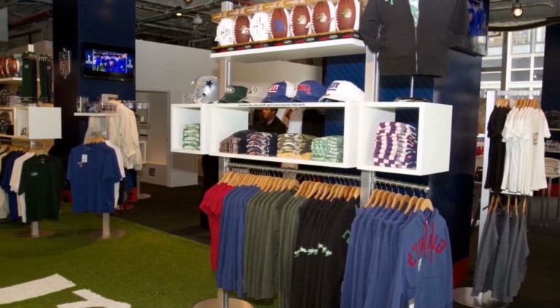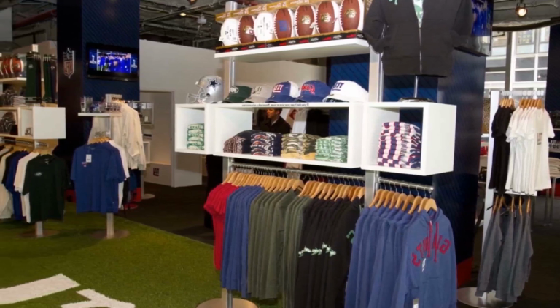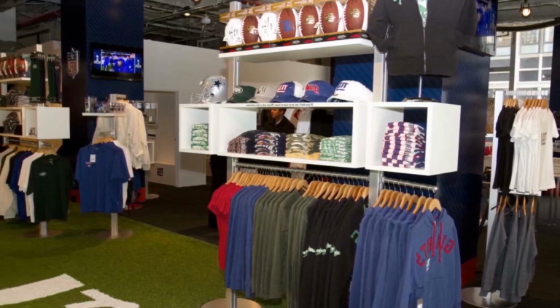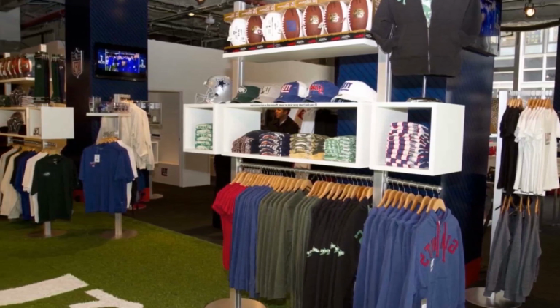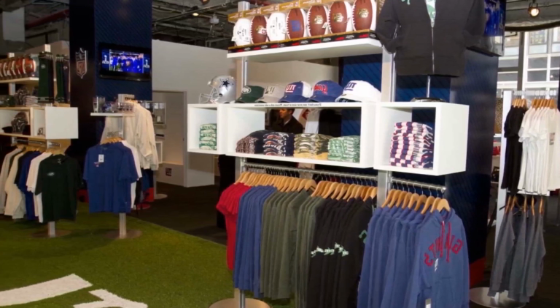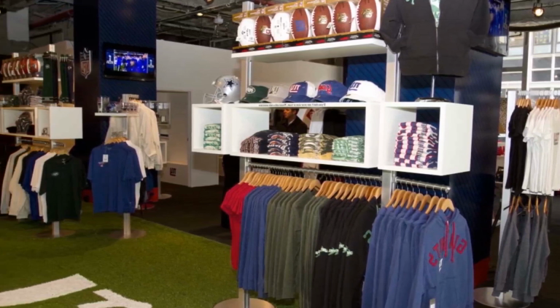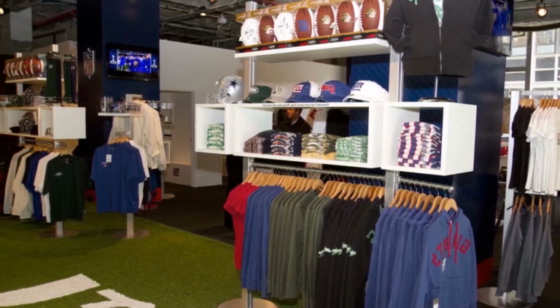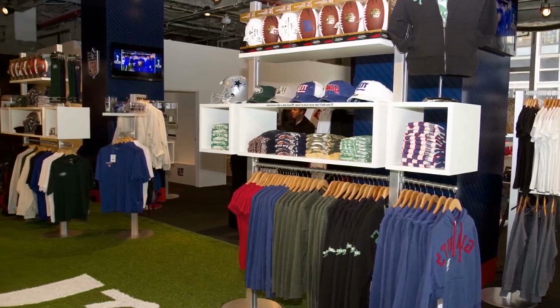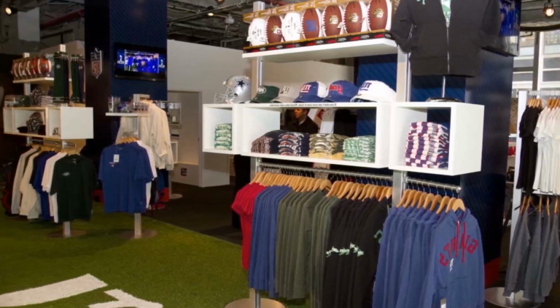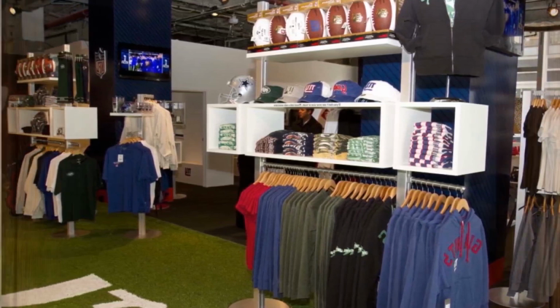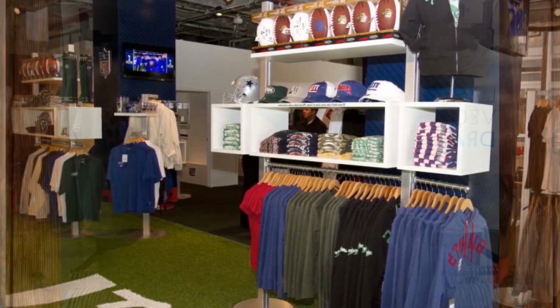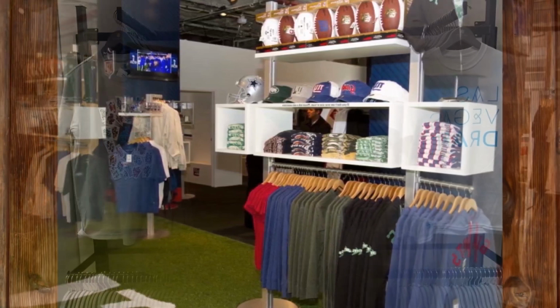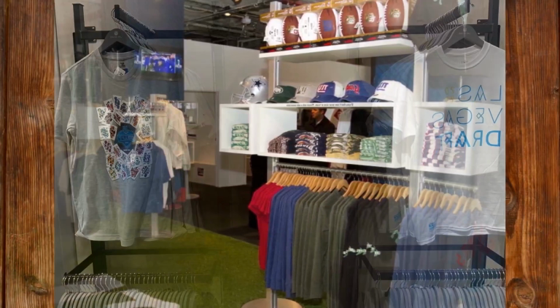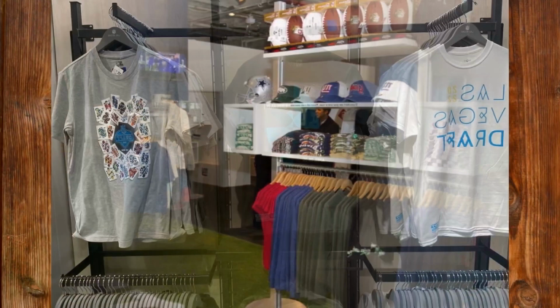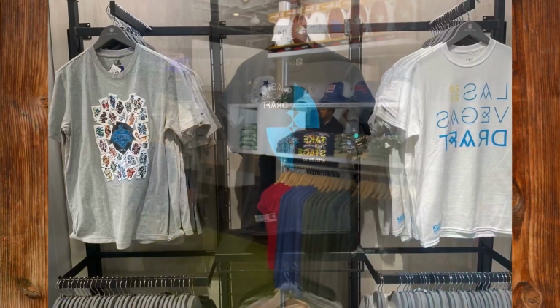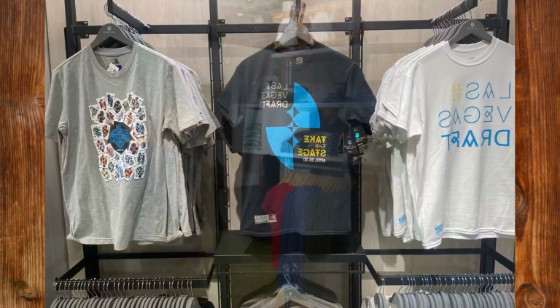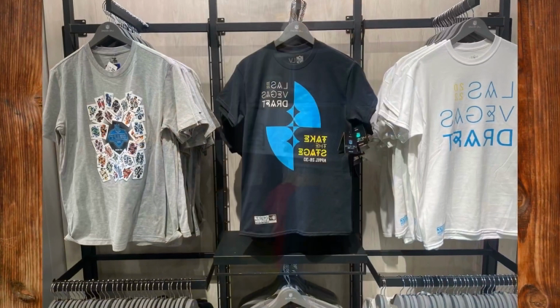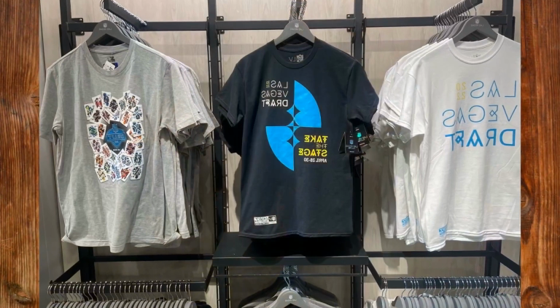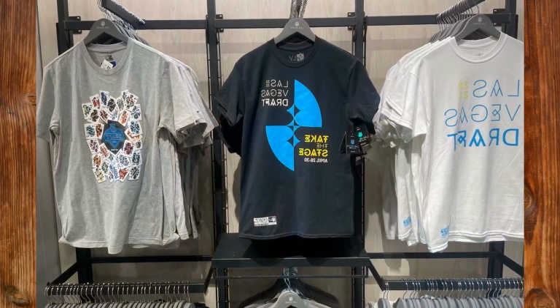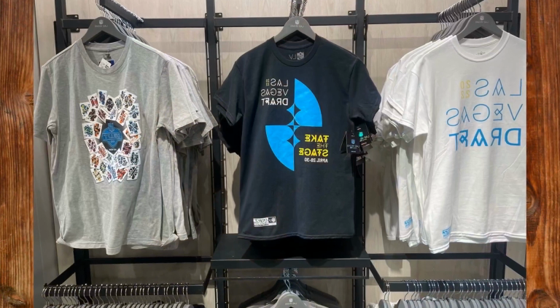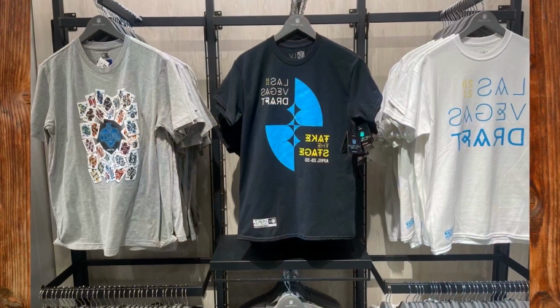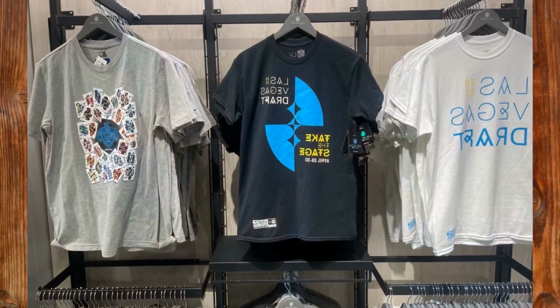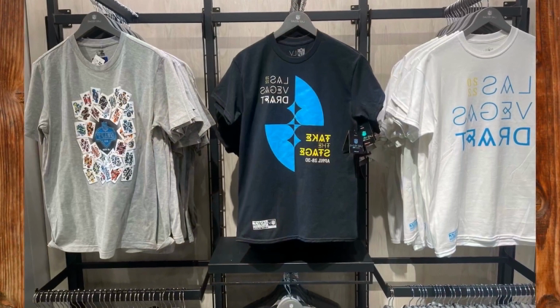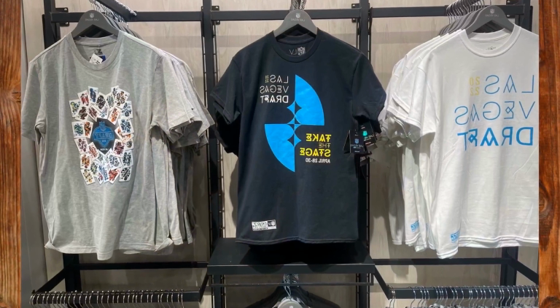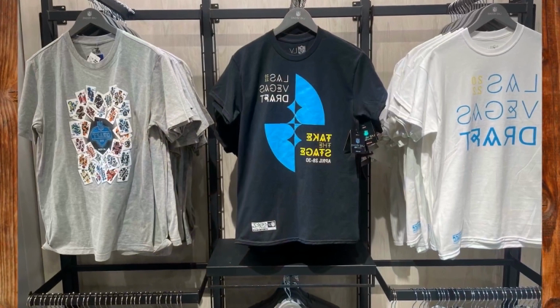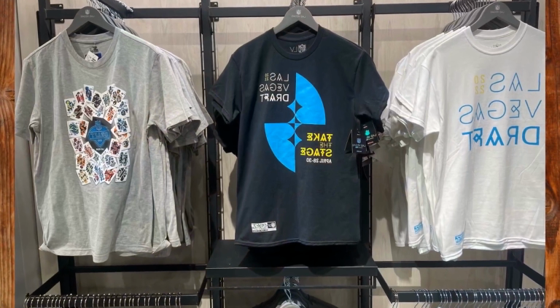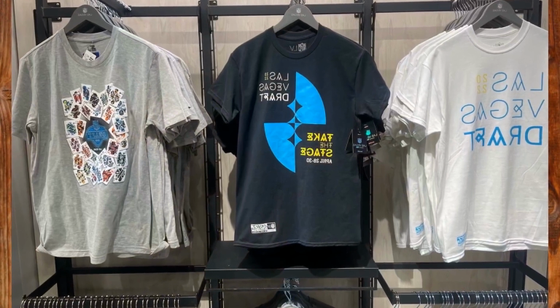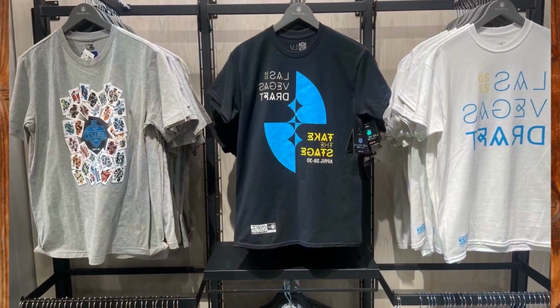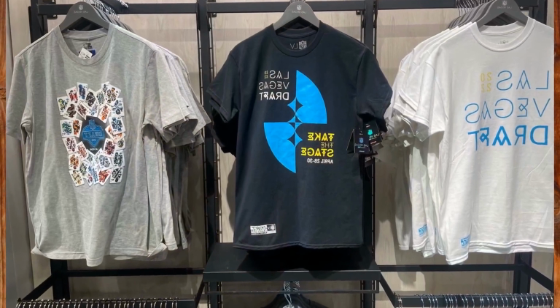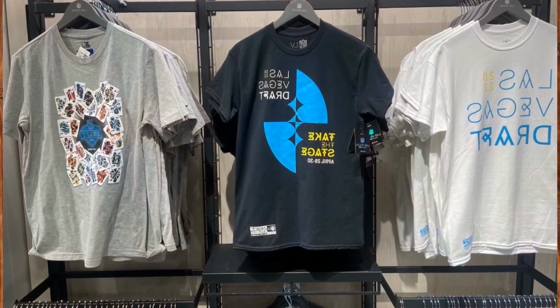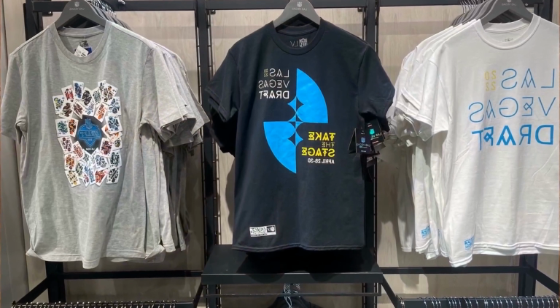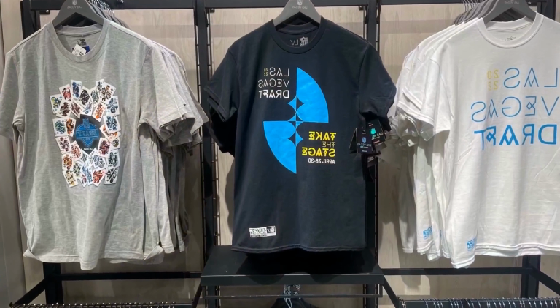The off-footprint locations are on the south side of the National World War One Museum and Memorial, and in the lobby of the west end at Crown Center.